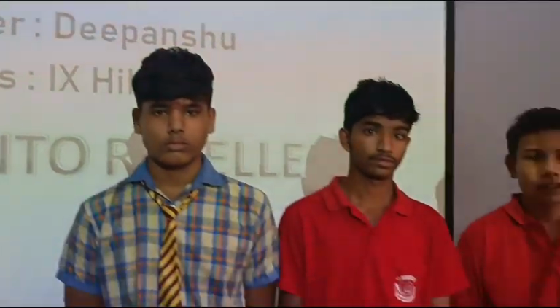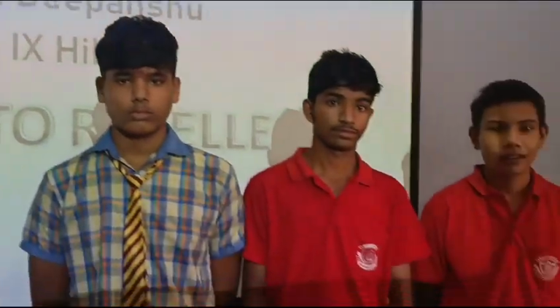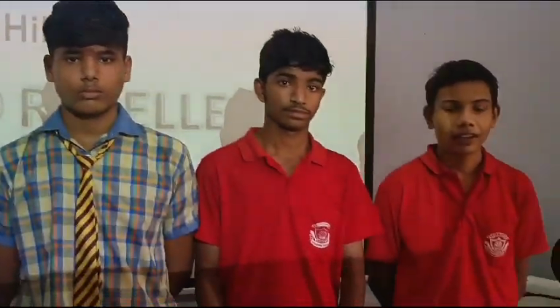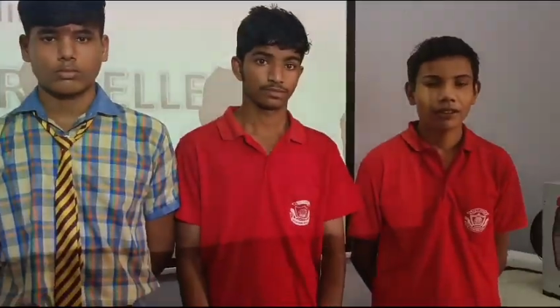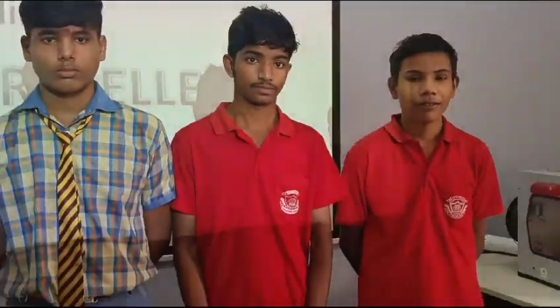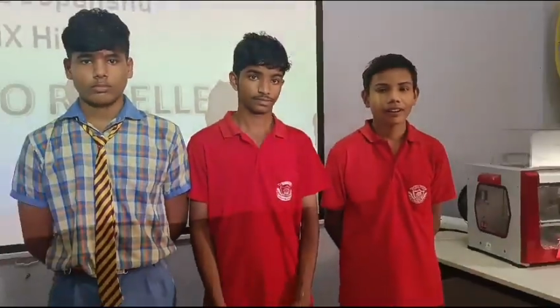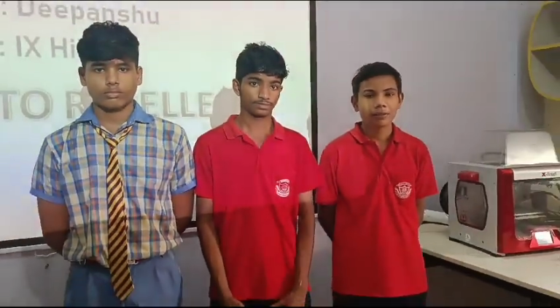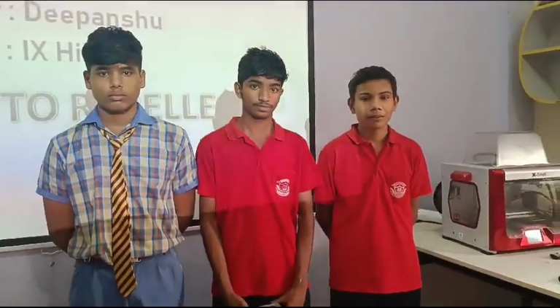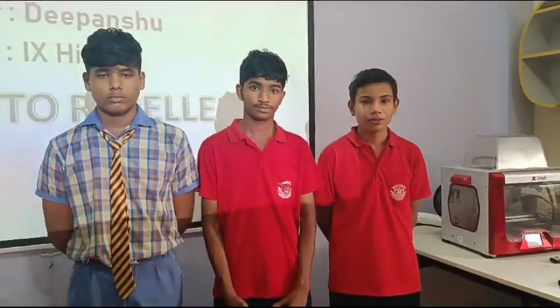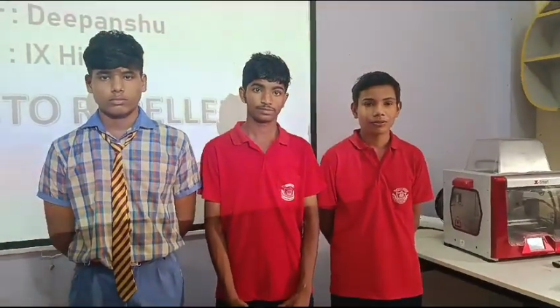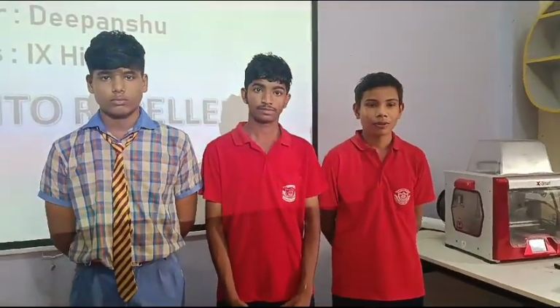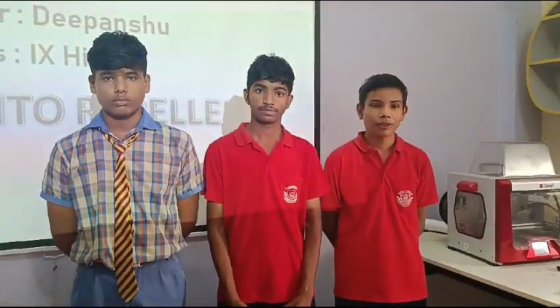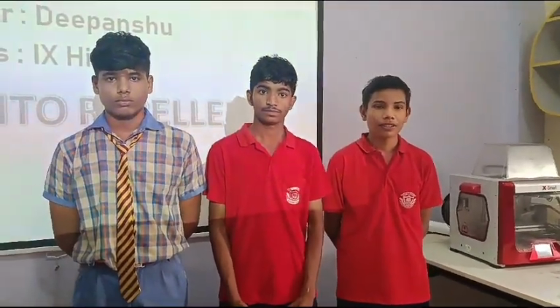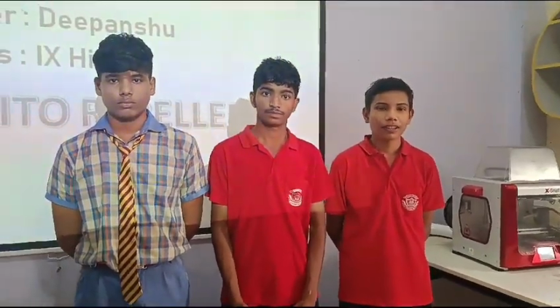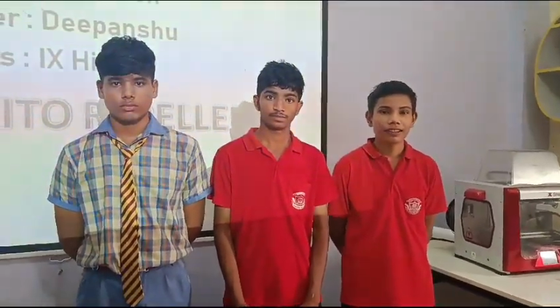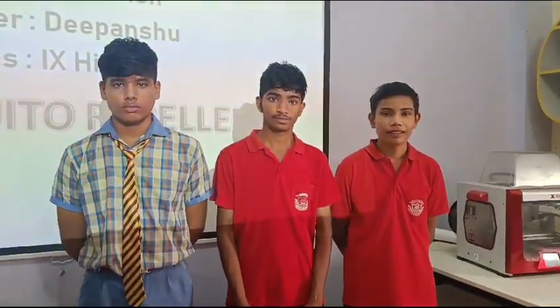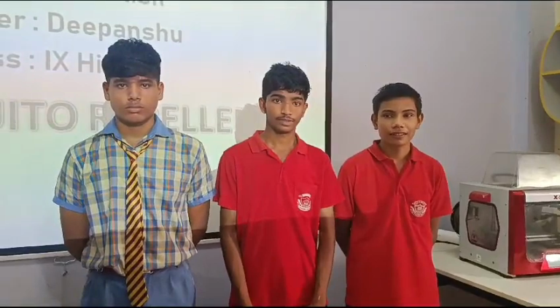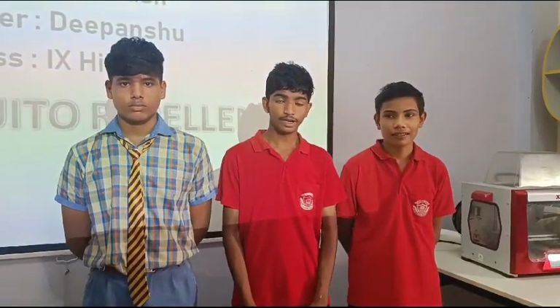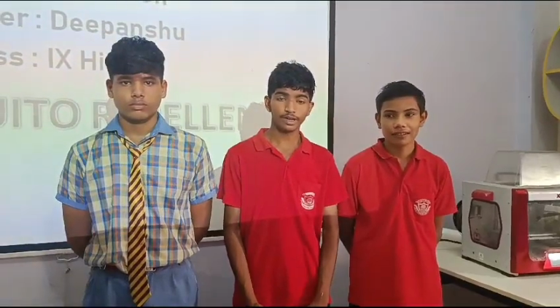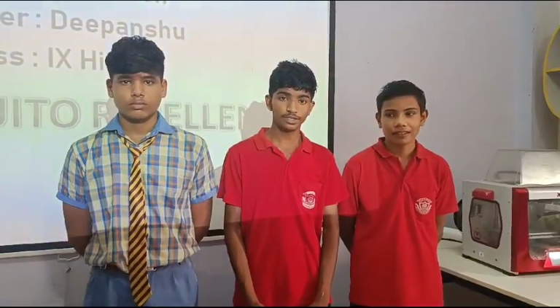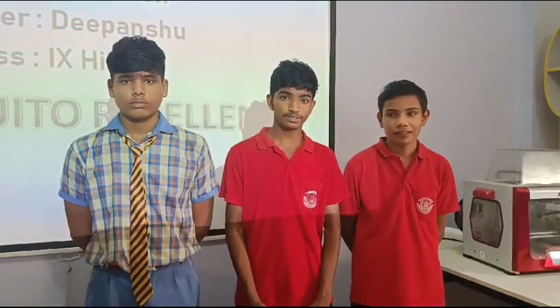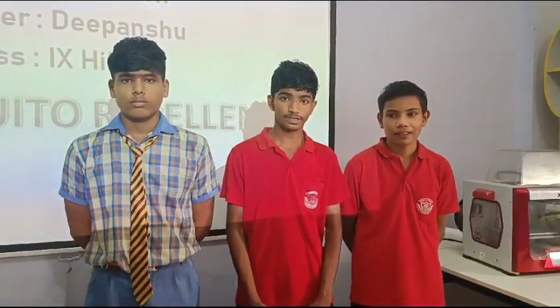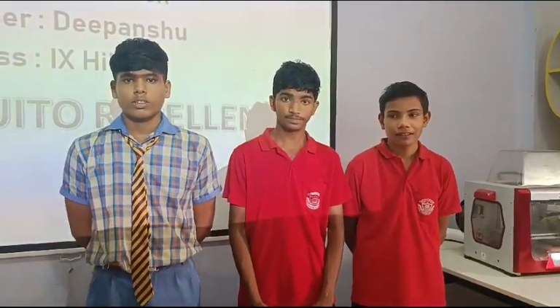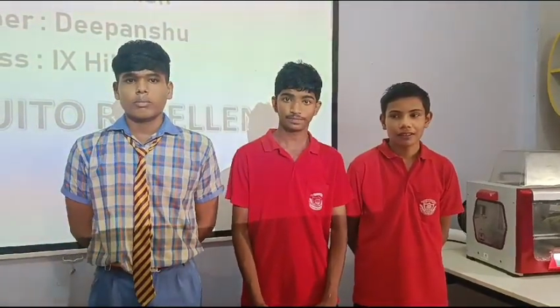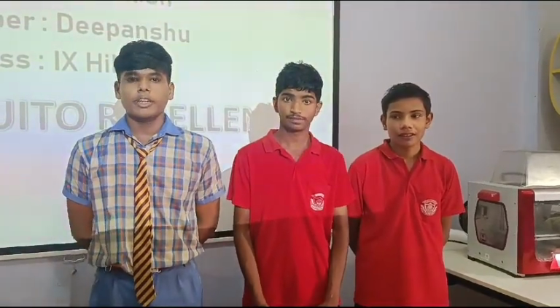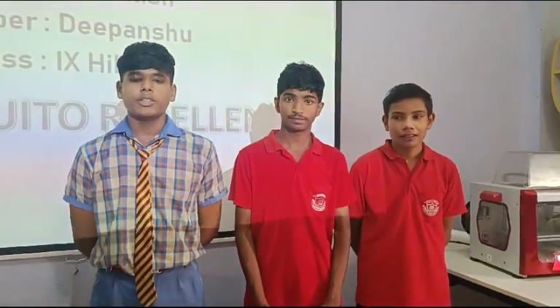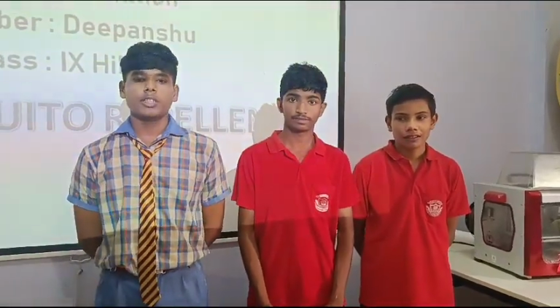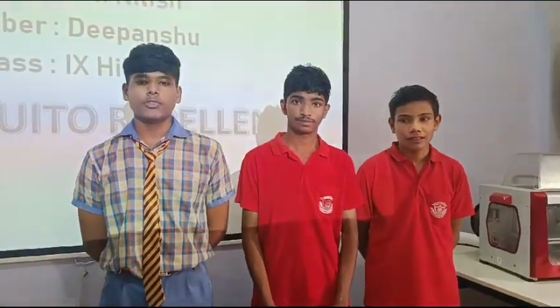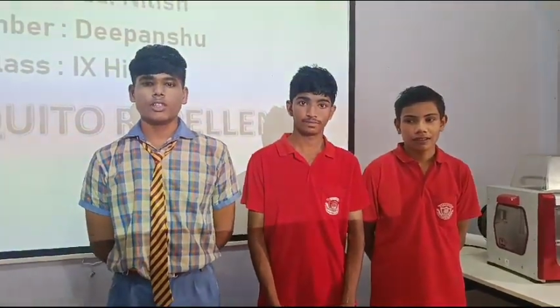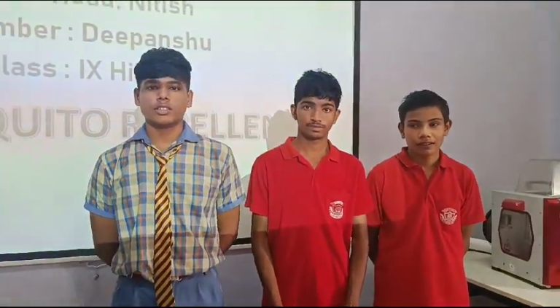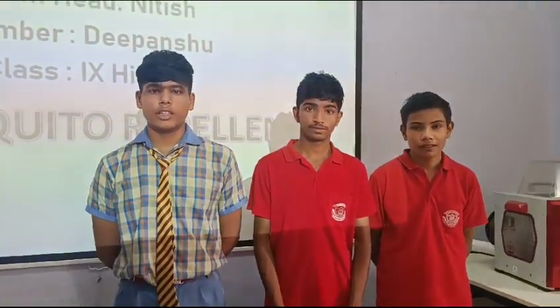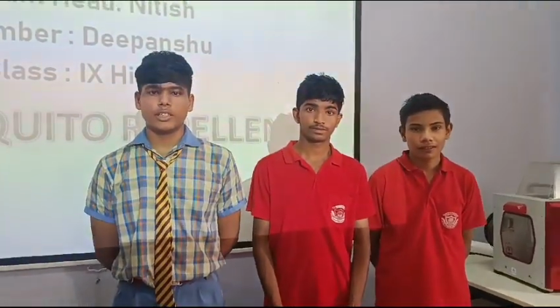Hello everyone, I am Dimanshu from Glass 9th Iker.